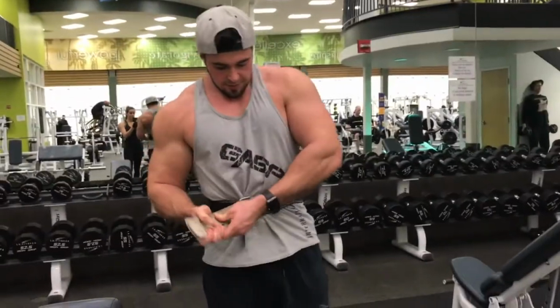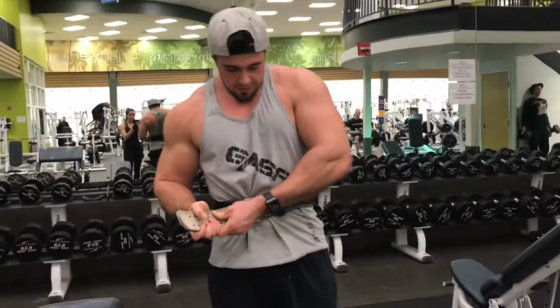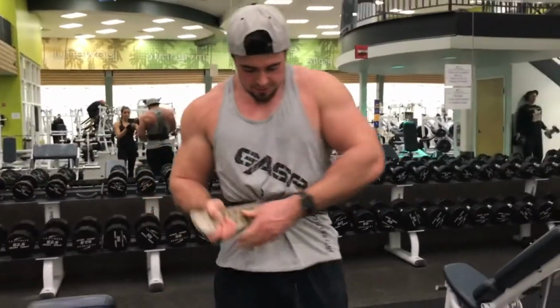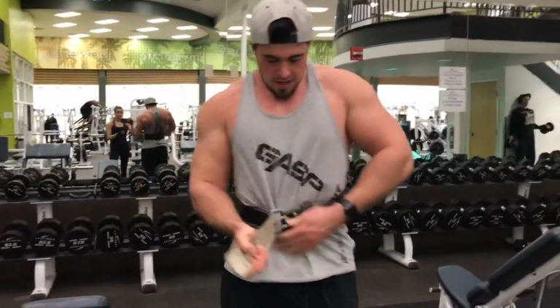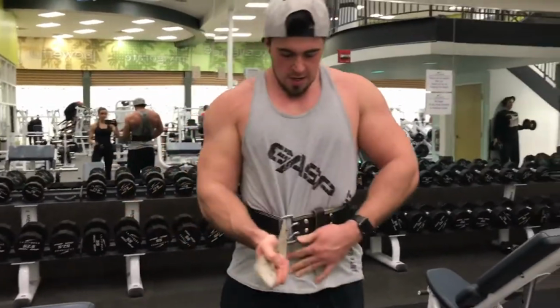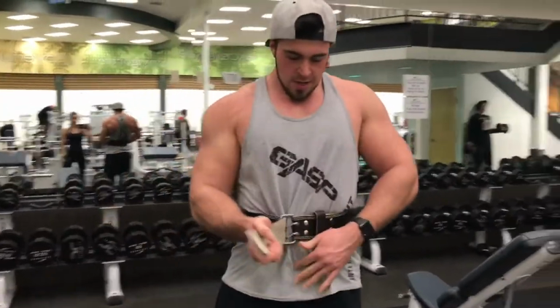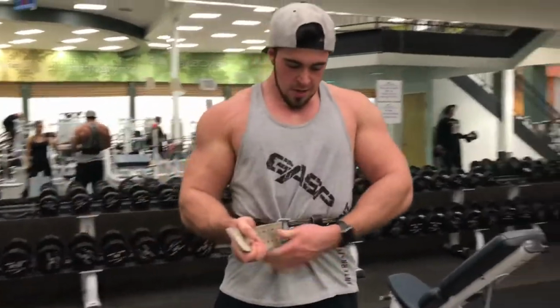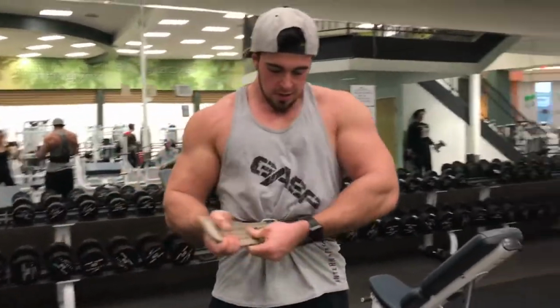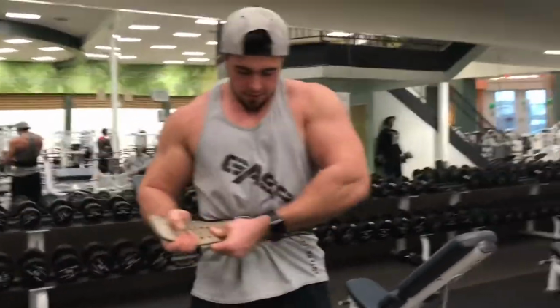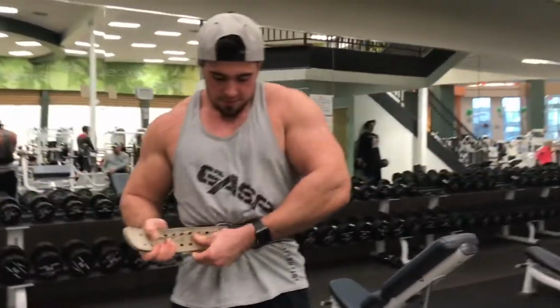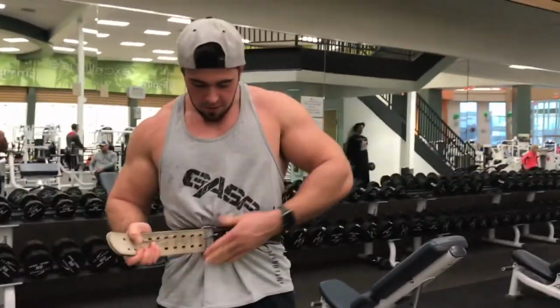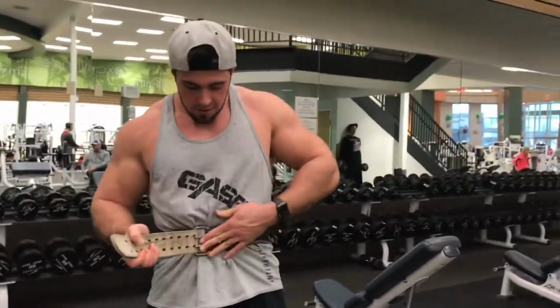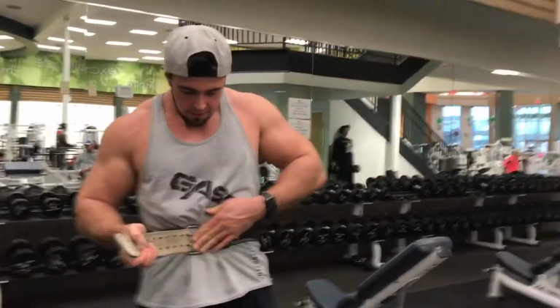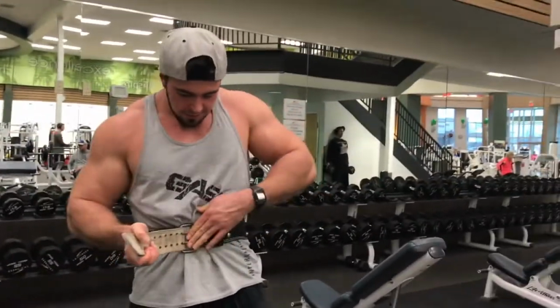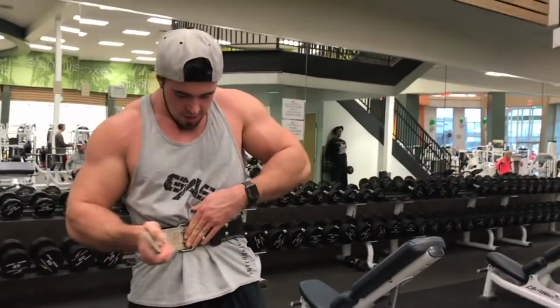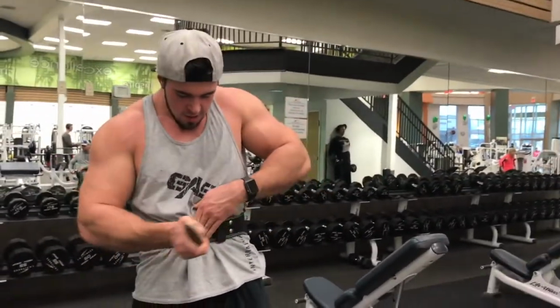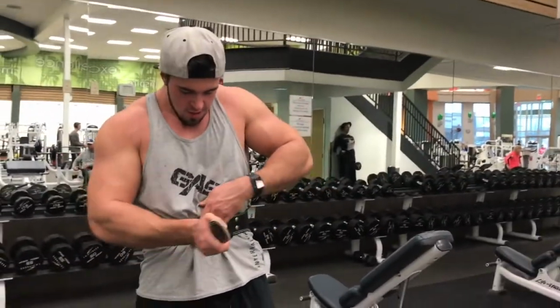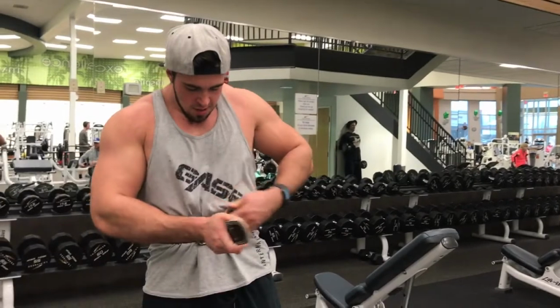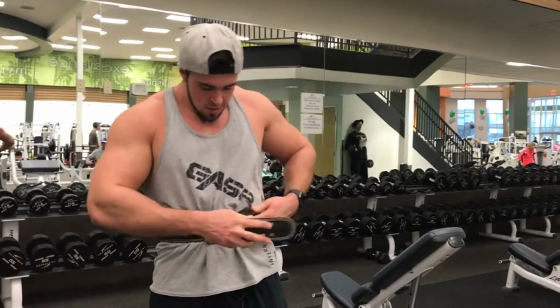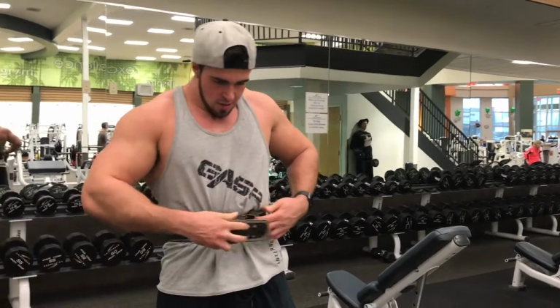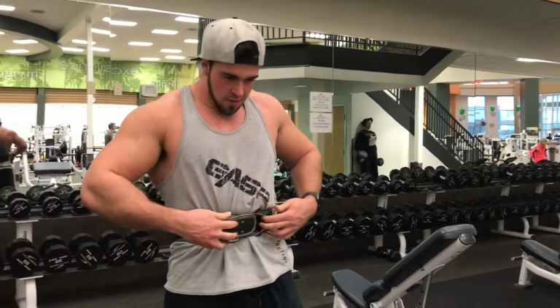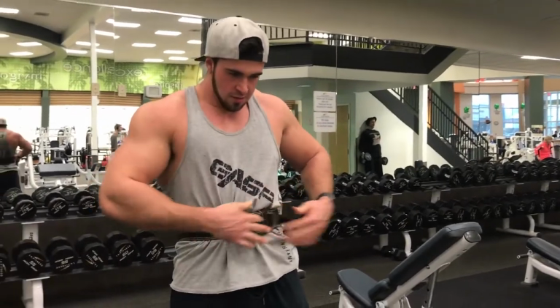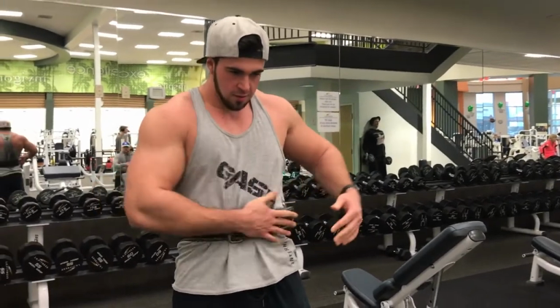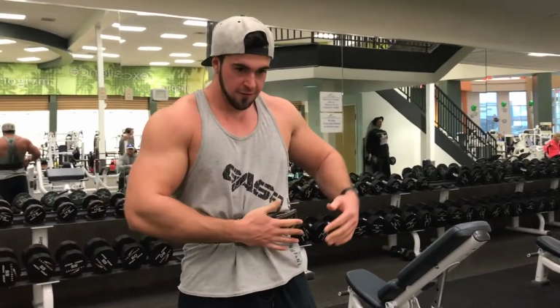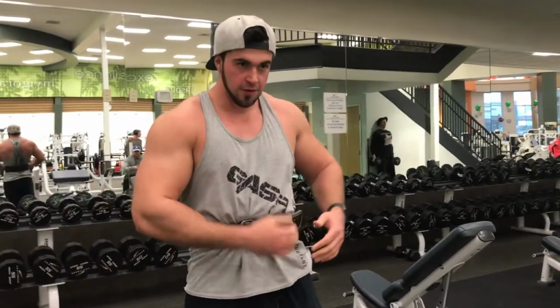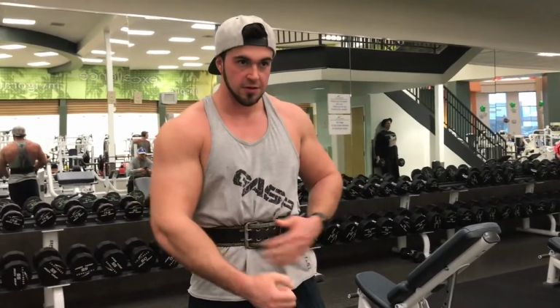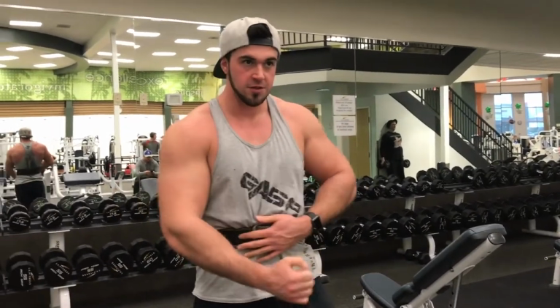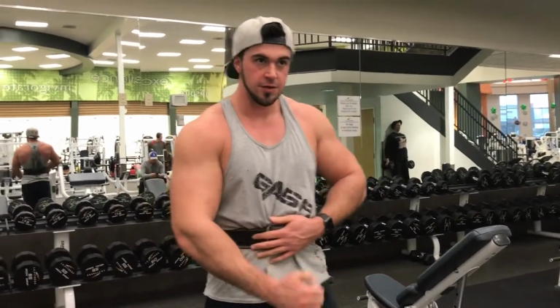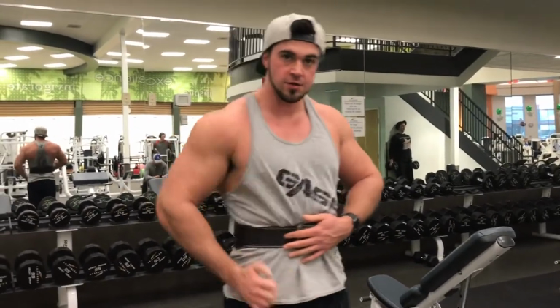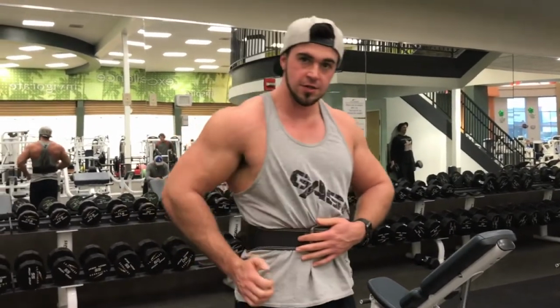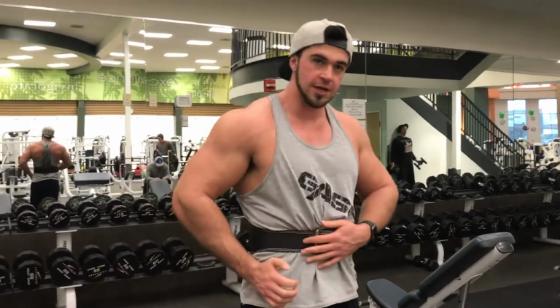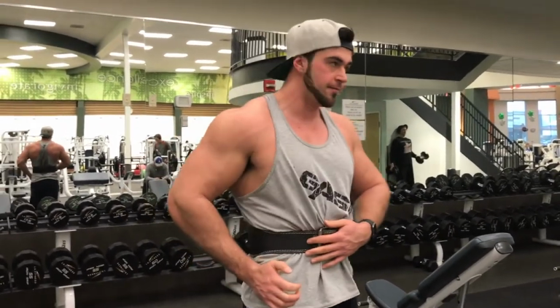I'm going to do some dumbbell rows and focus on pulling towards the hip.